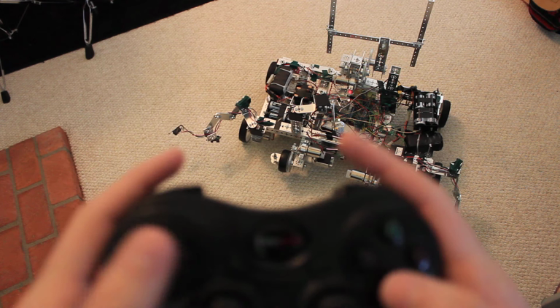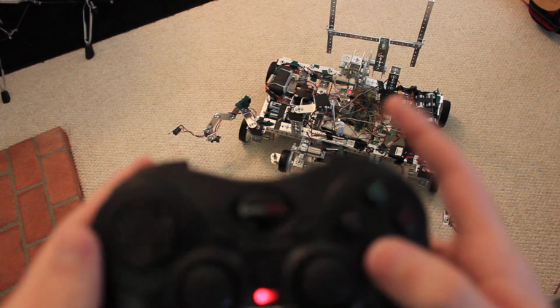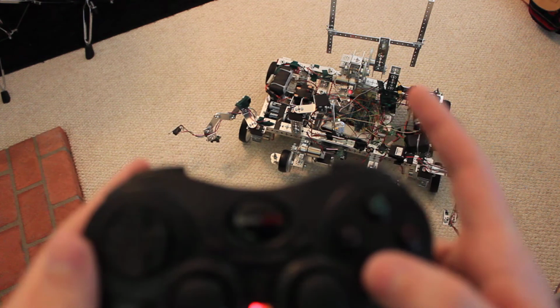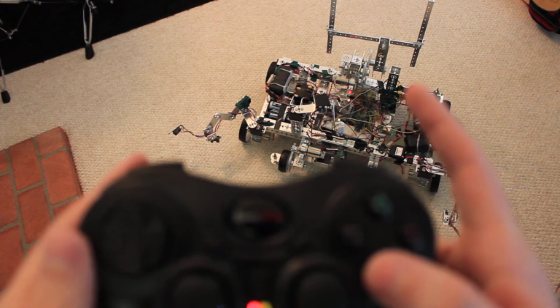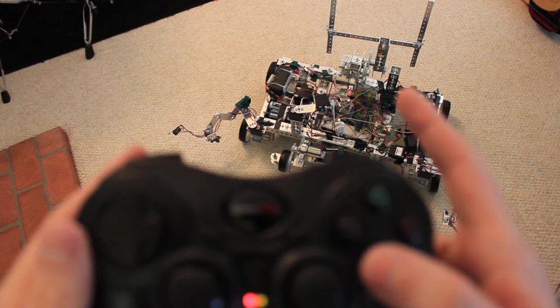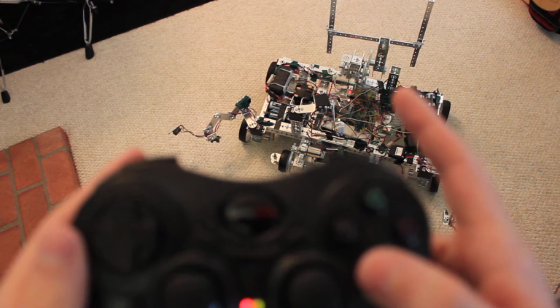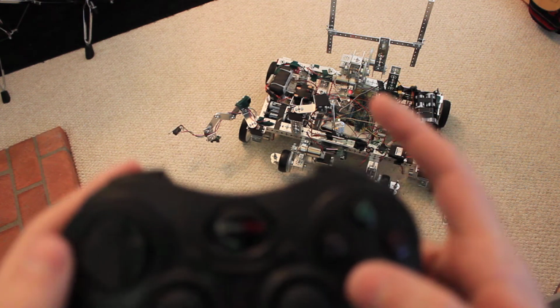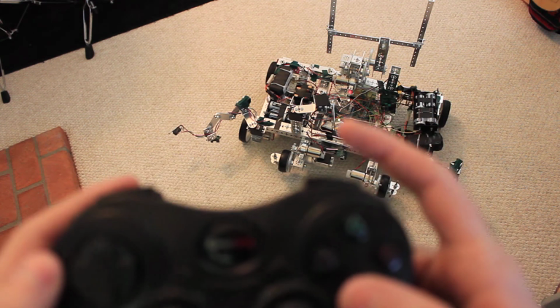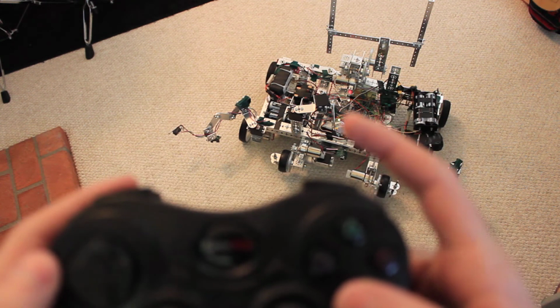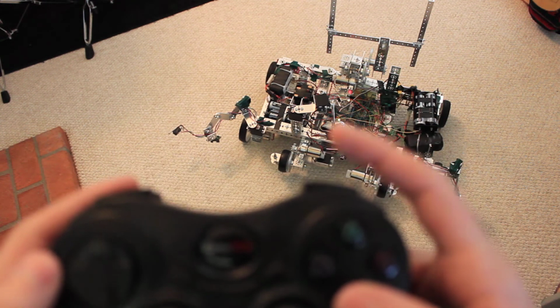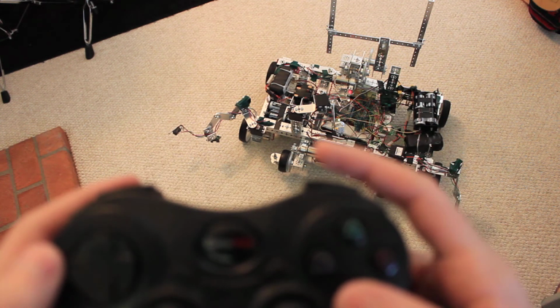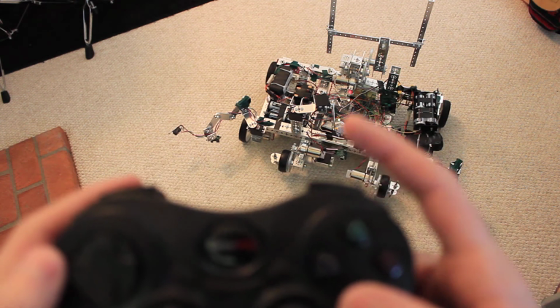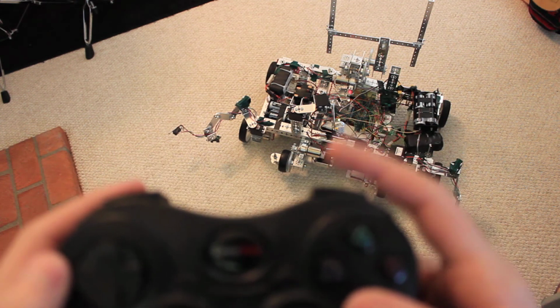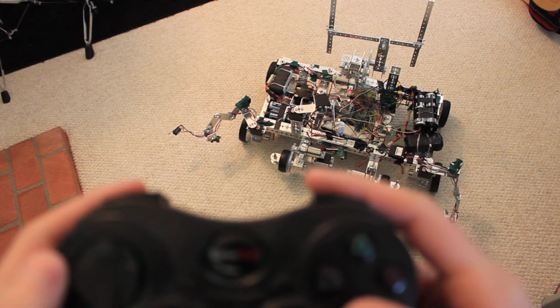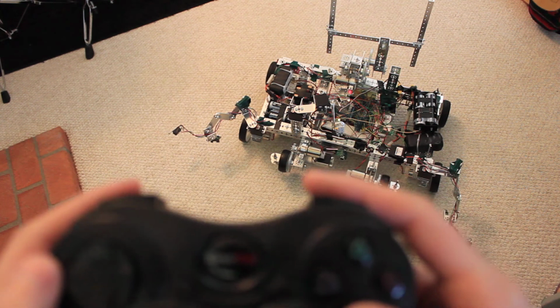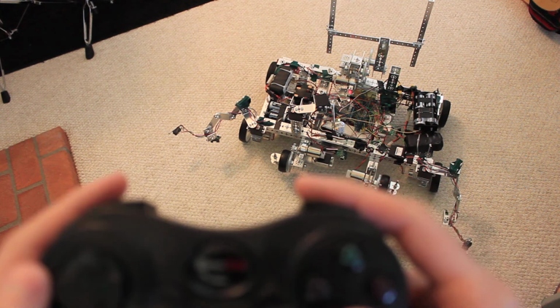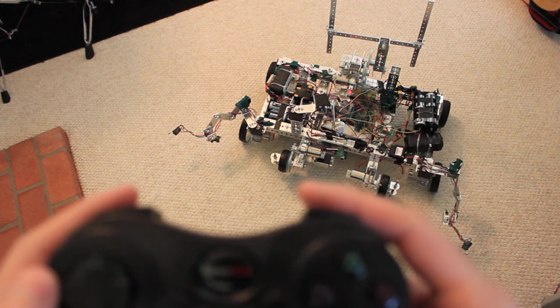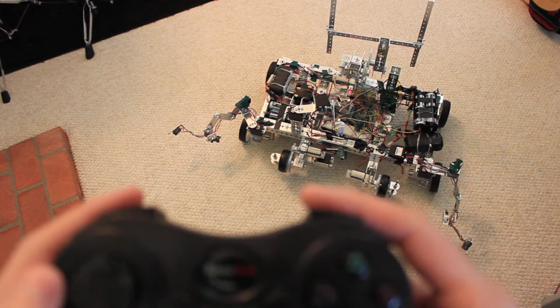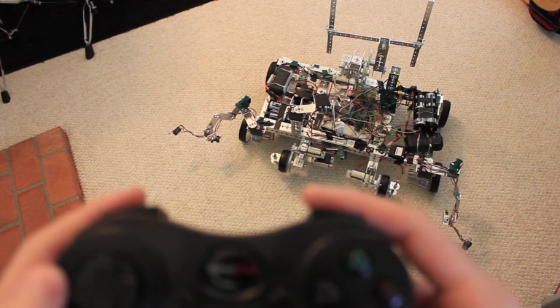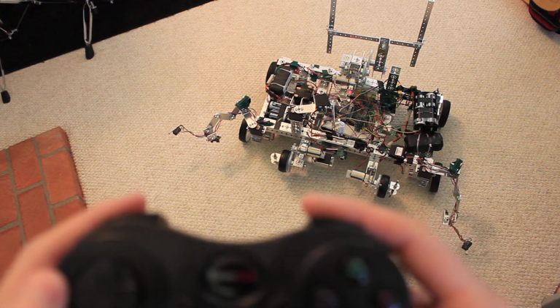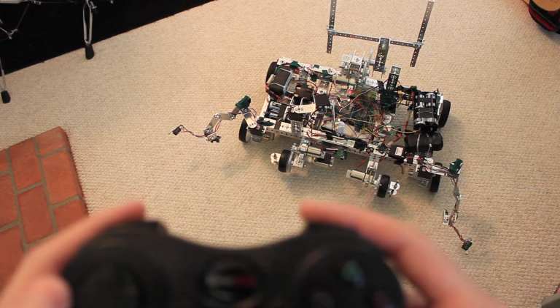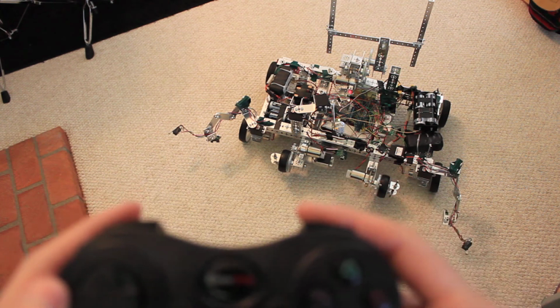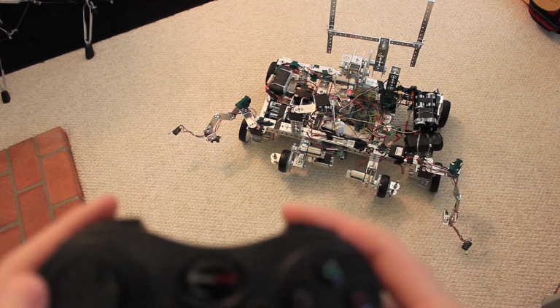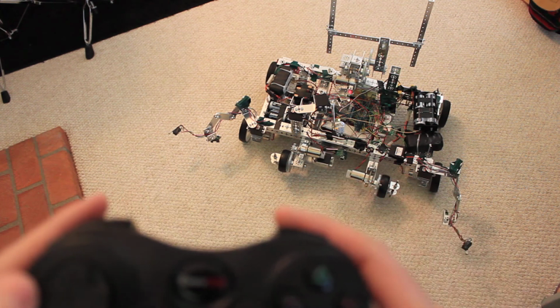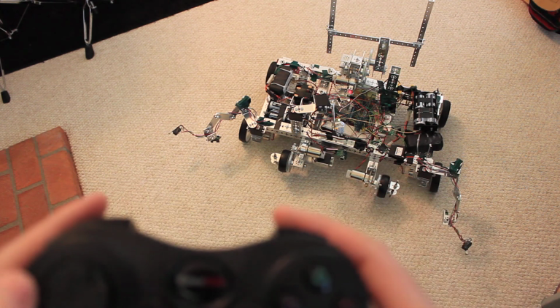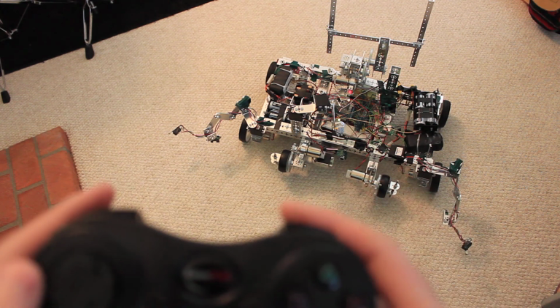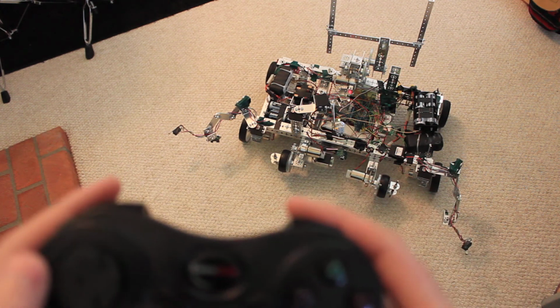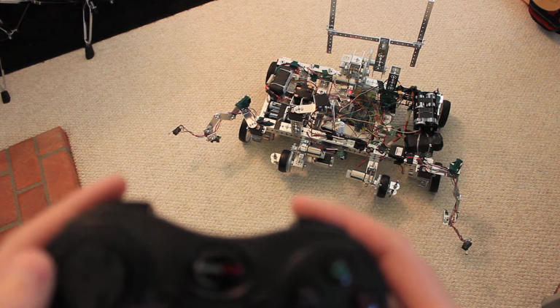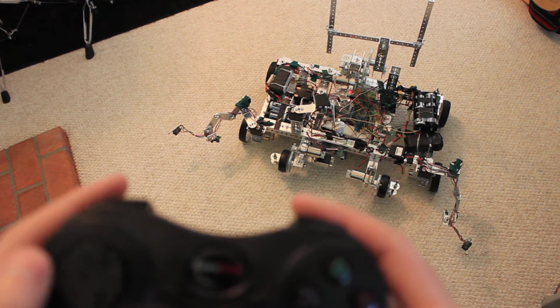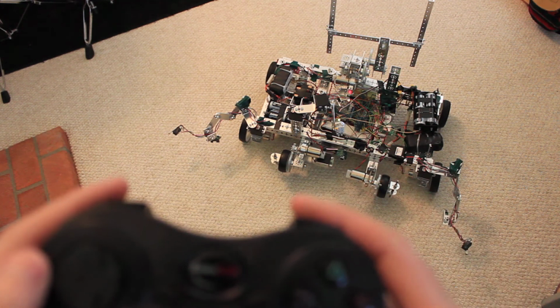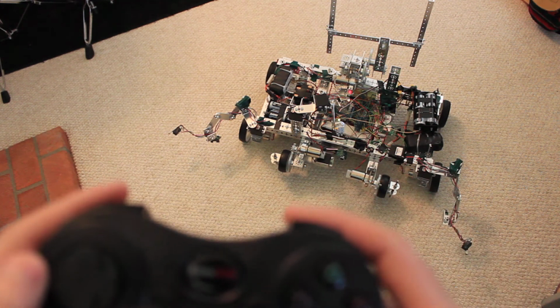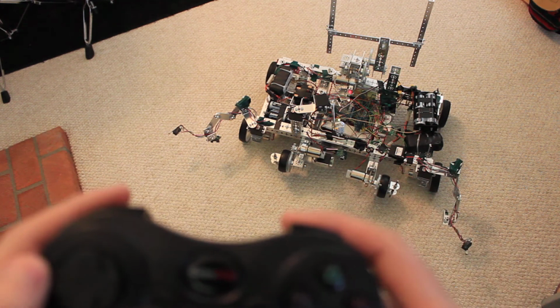Holding the bottom one and going right and left spins up the grind wheels in the front.